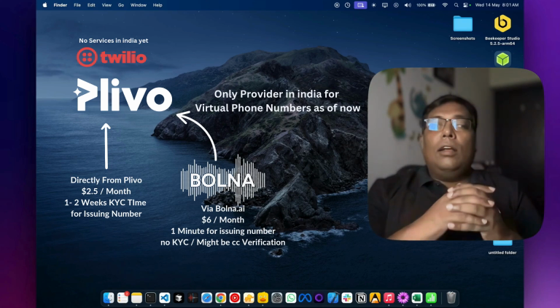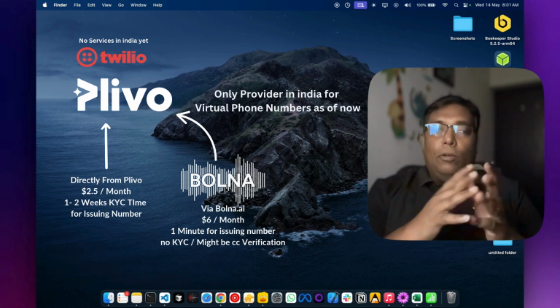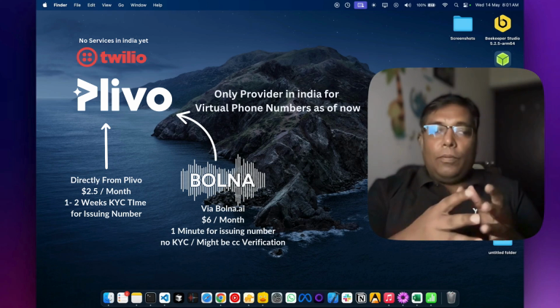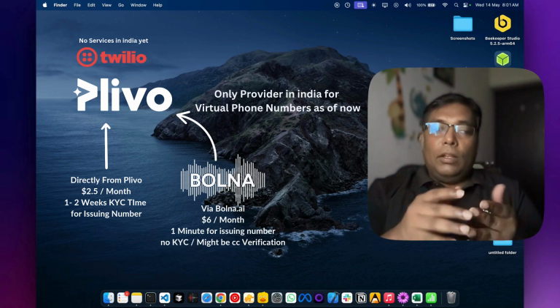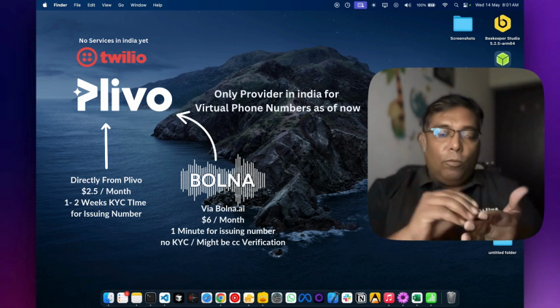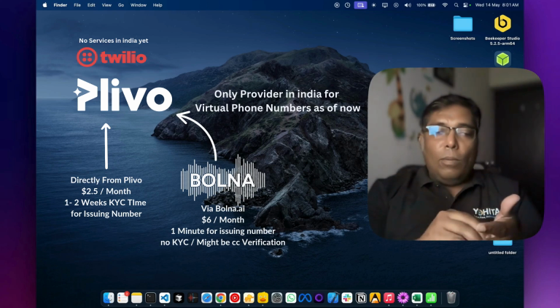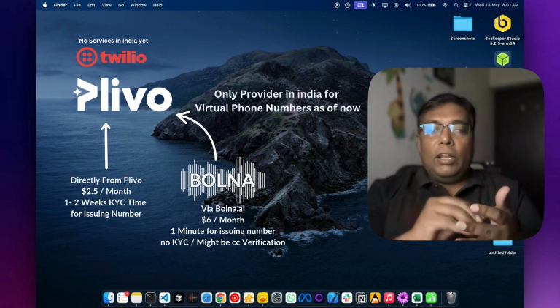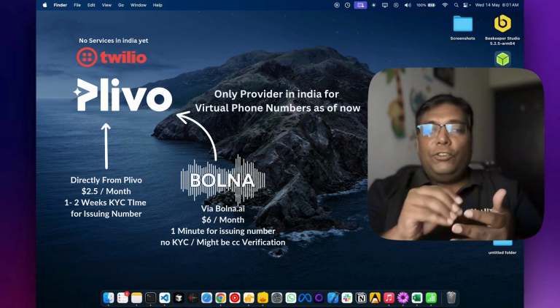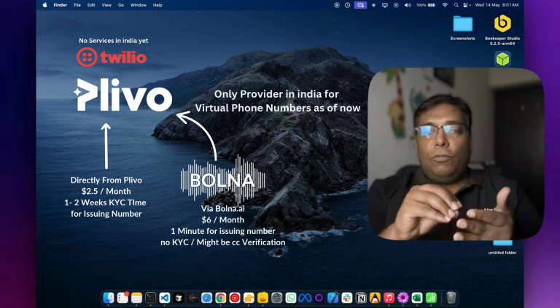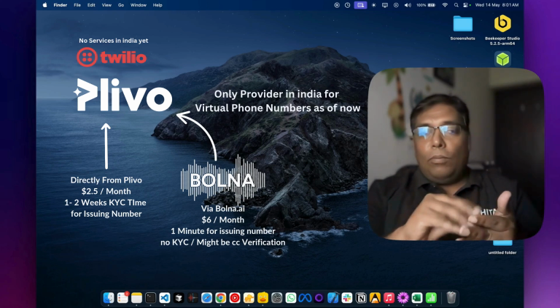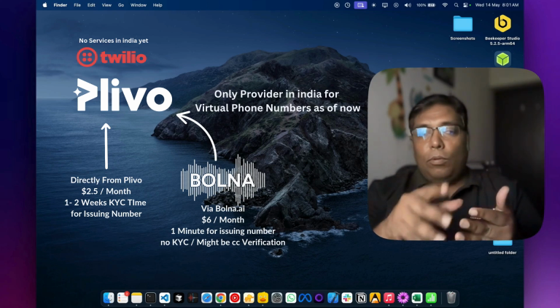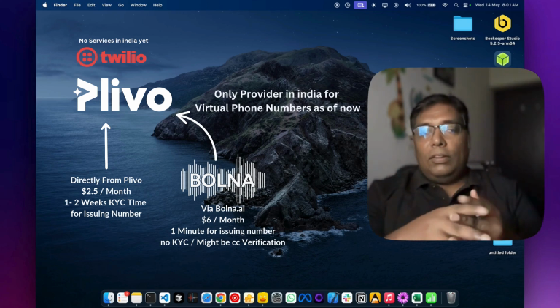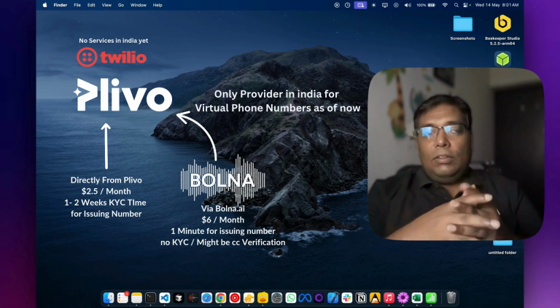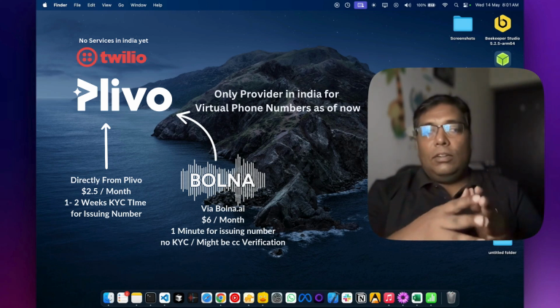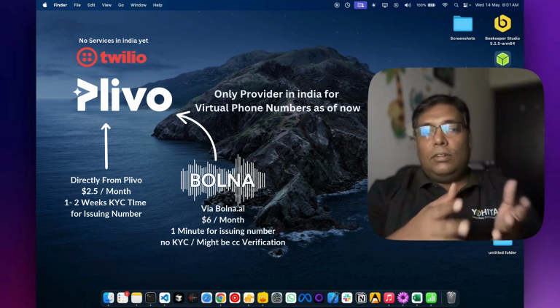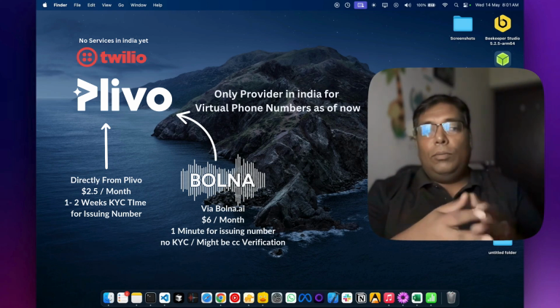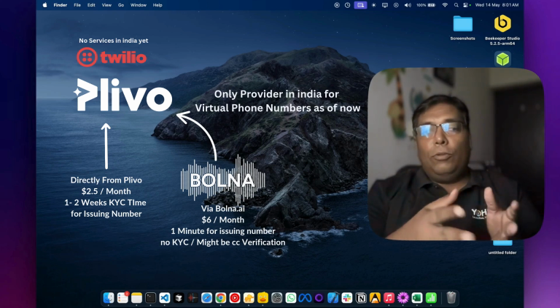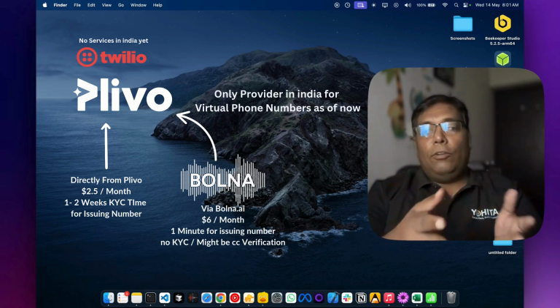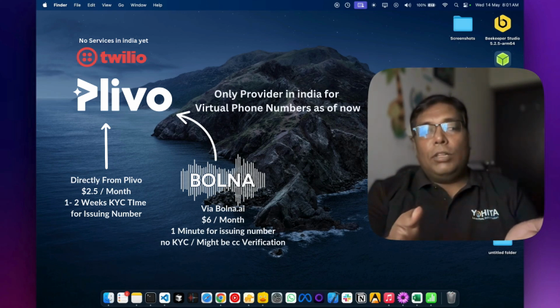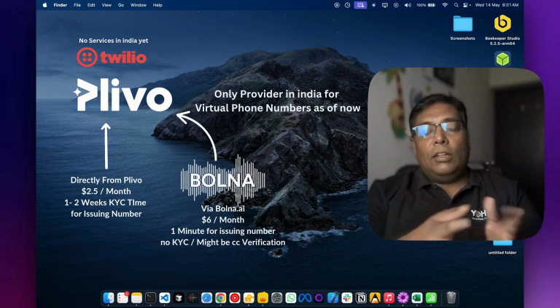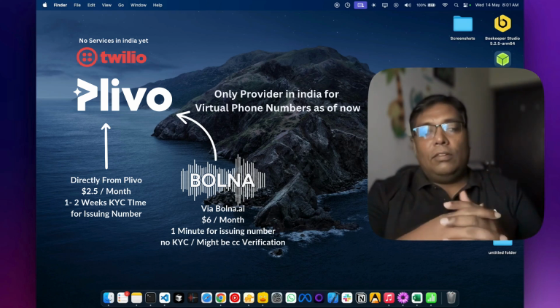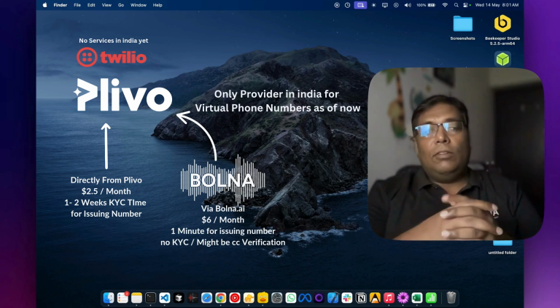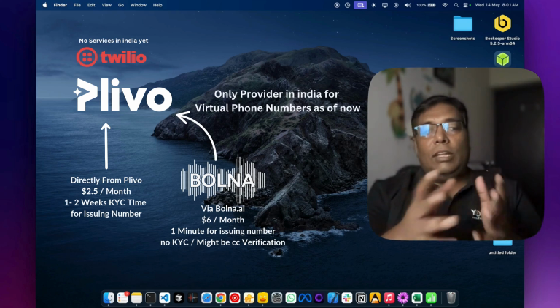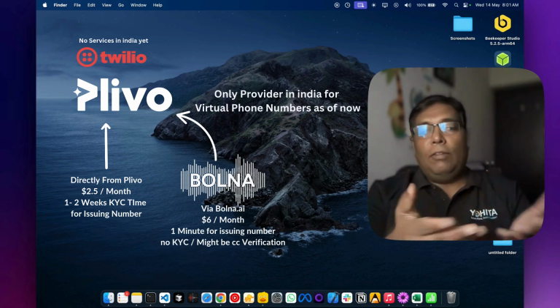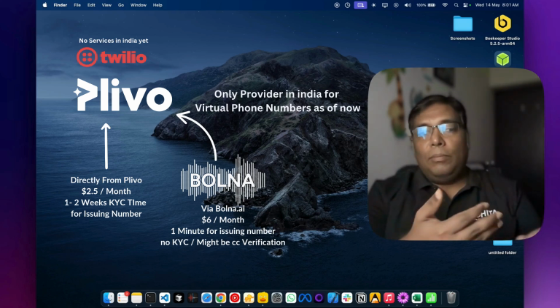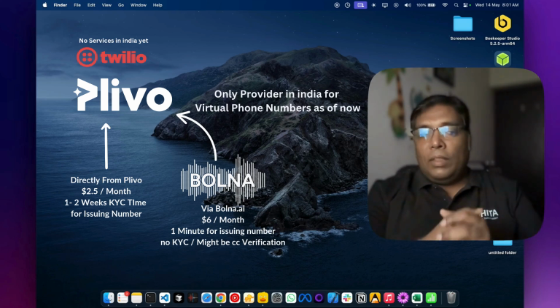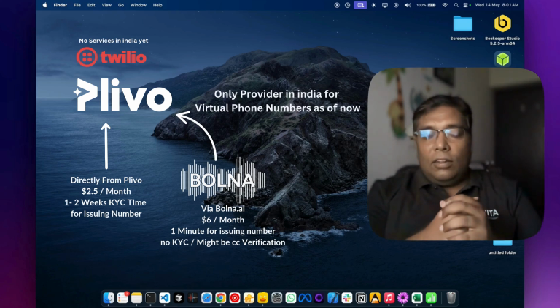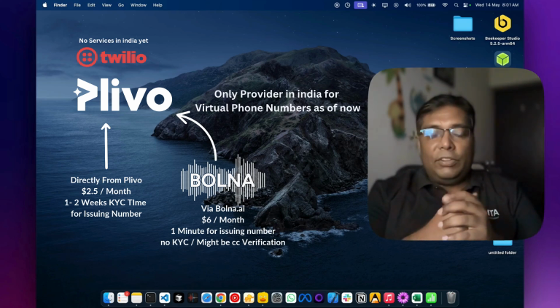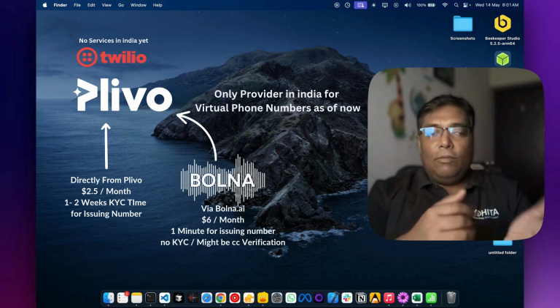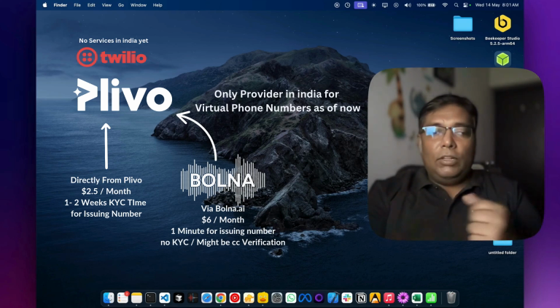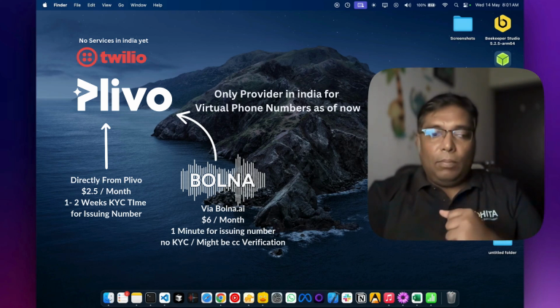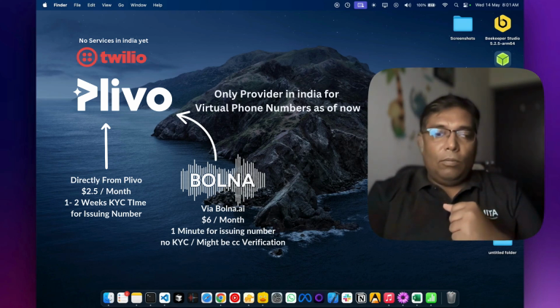Note that the phone number issued through bolna.ai cannot be used with other services, because they have a special arrangement with Plivo tied specifically to their platform.